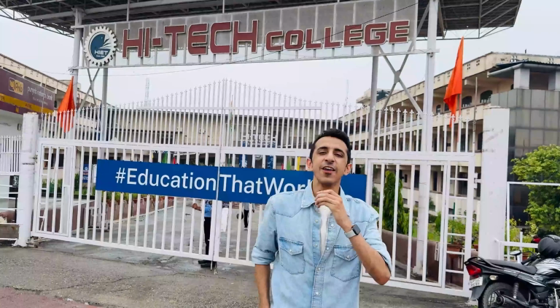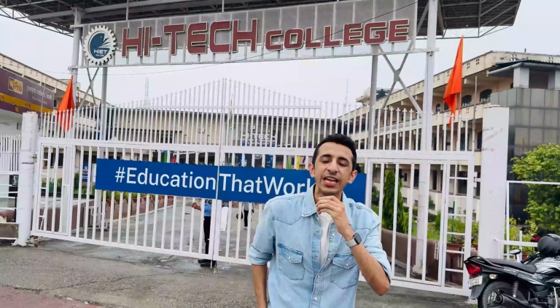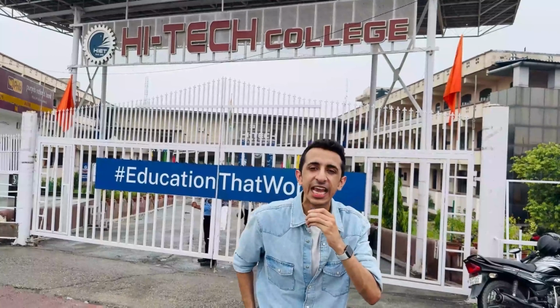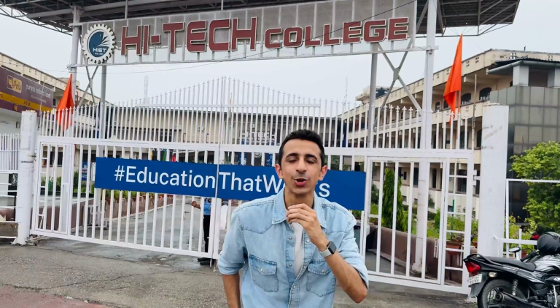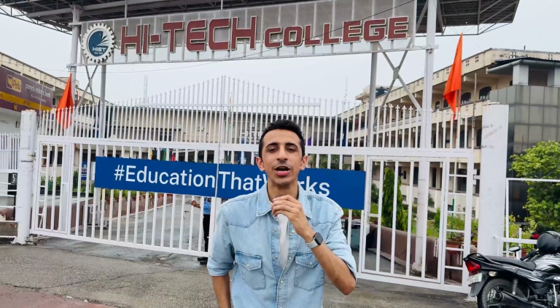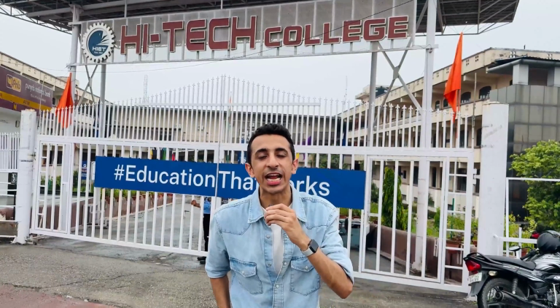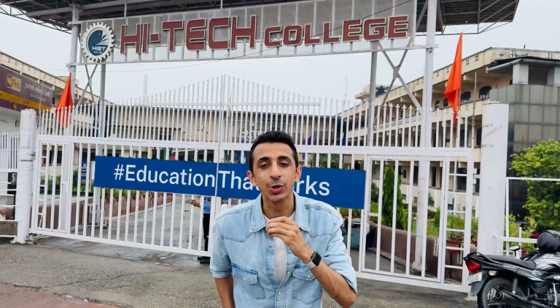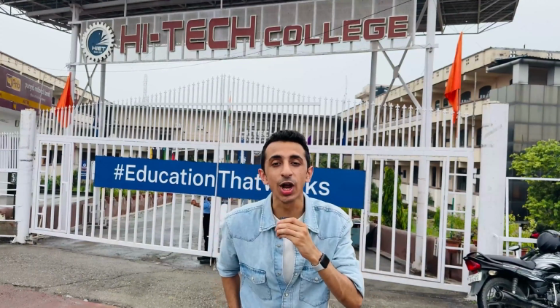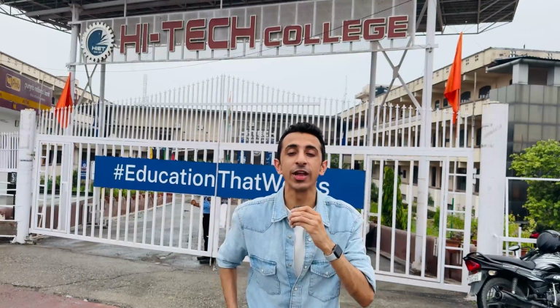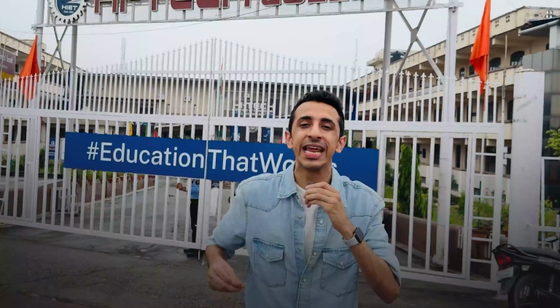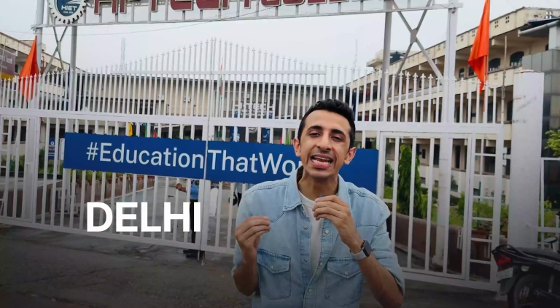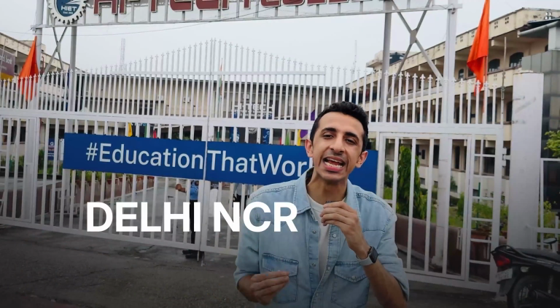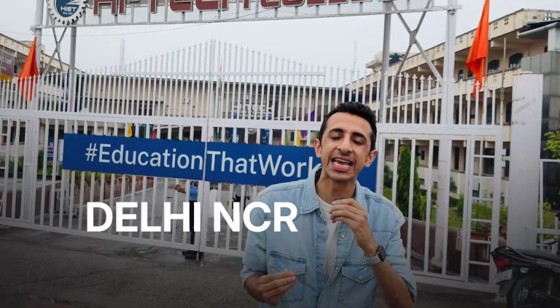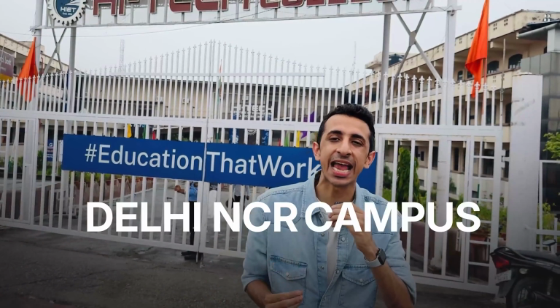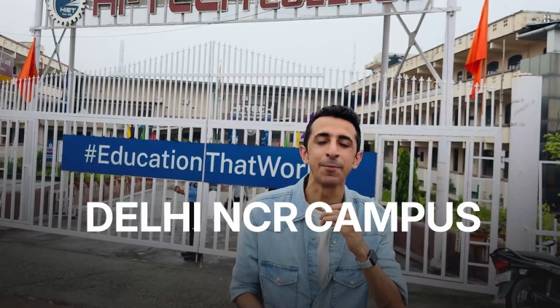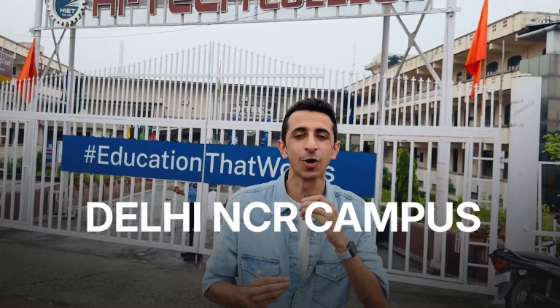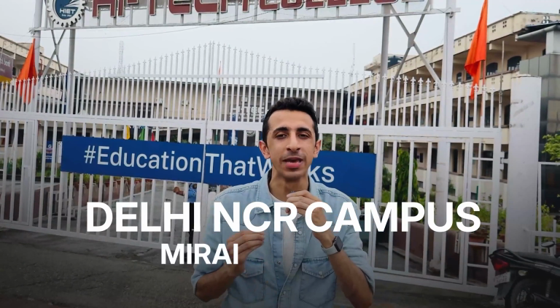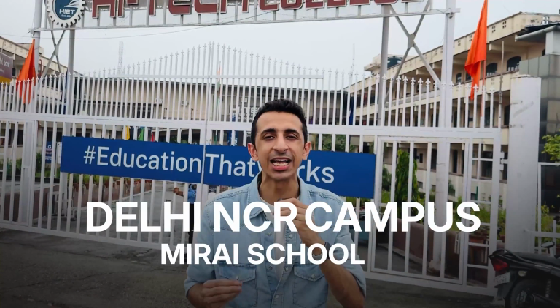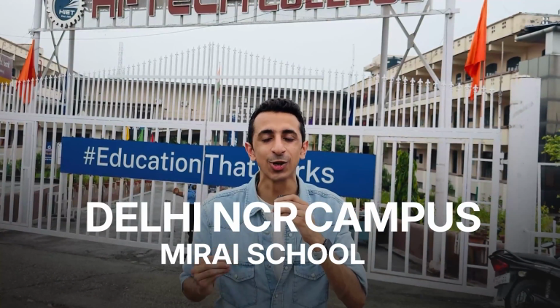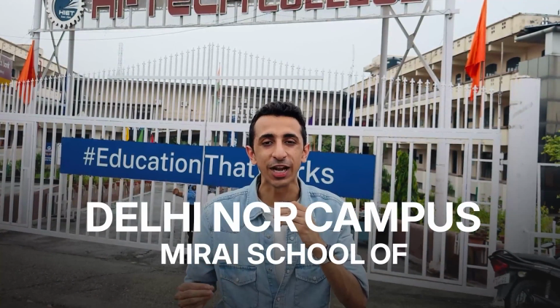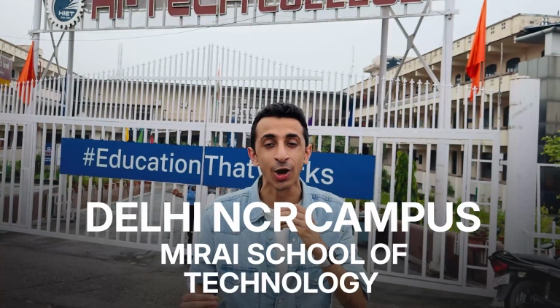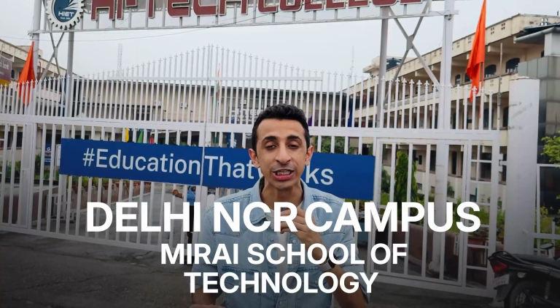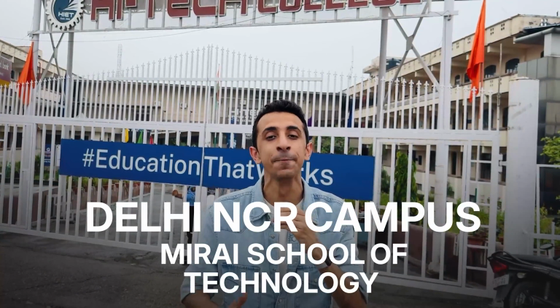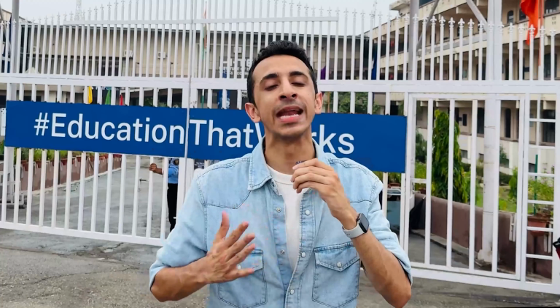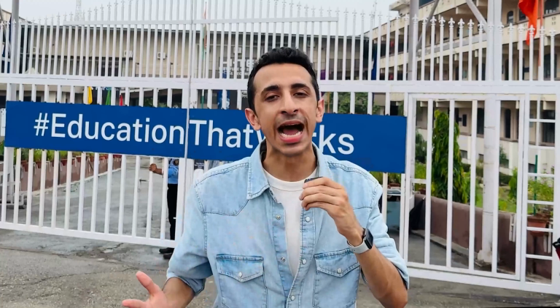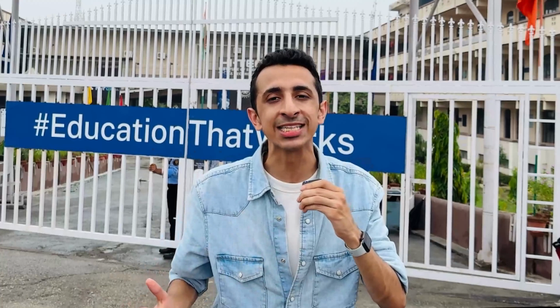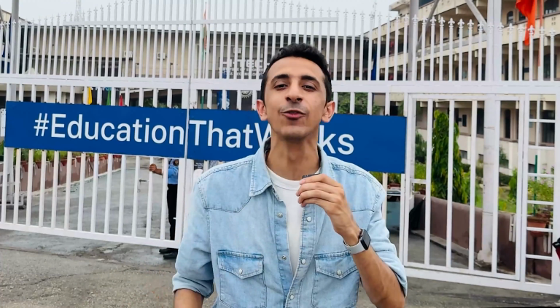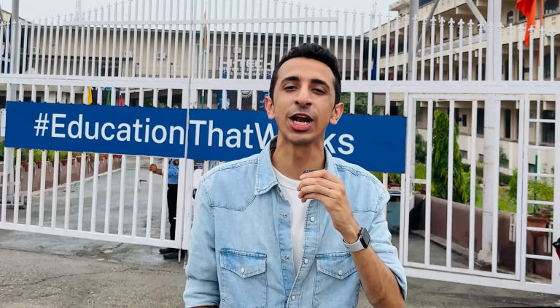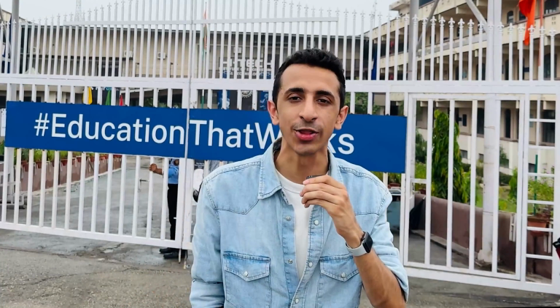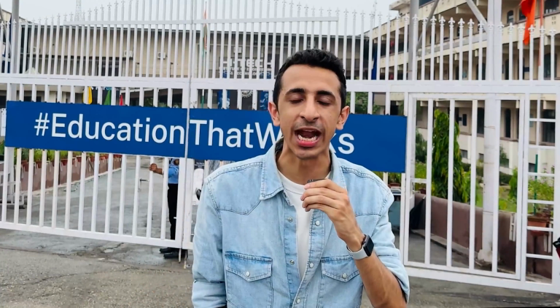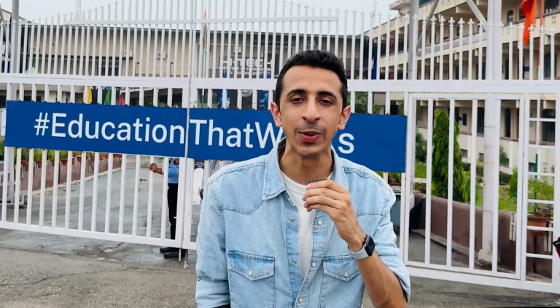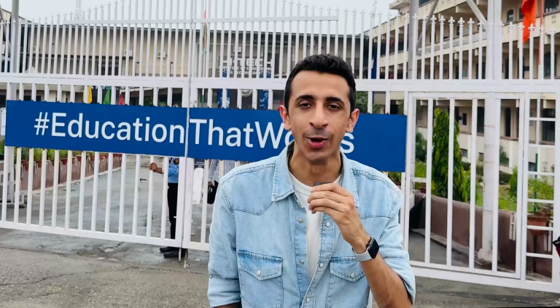If you want to take a tour of the Delhi NCR campus of Mirai School of Technology, then you've clicked on the right video.